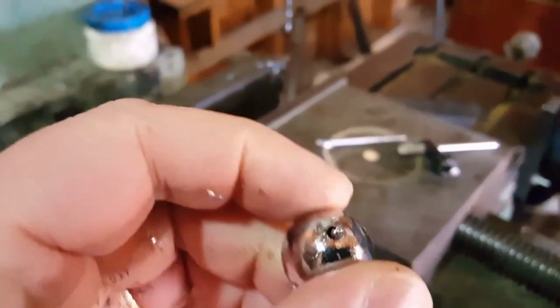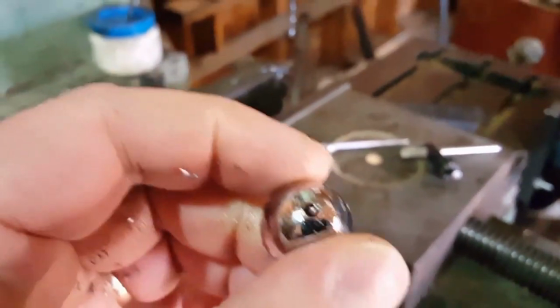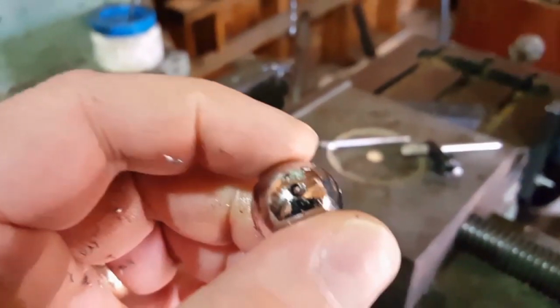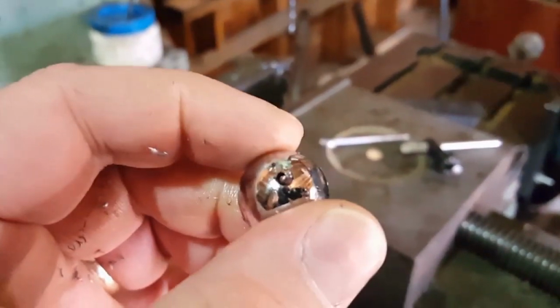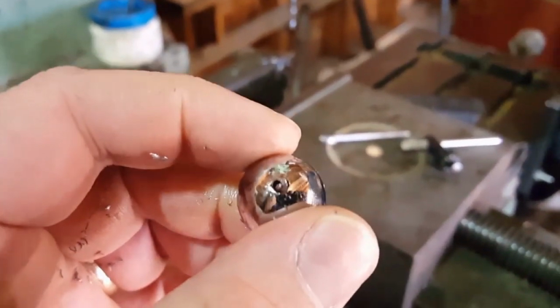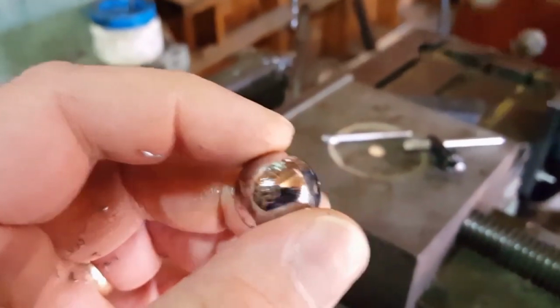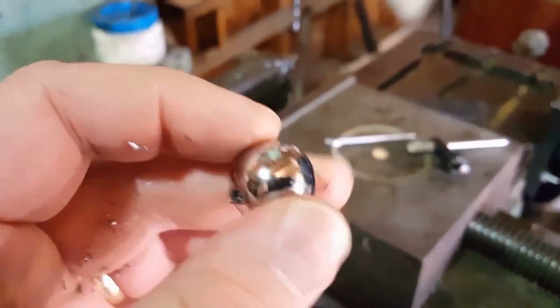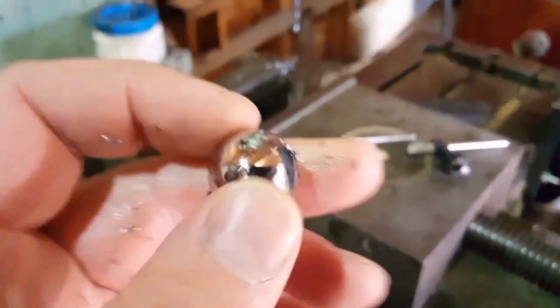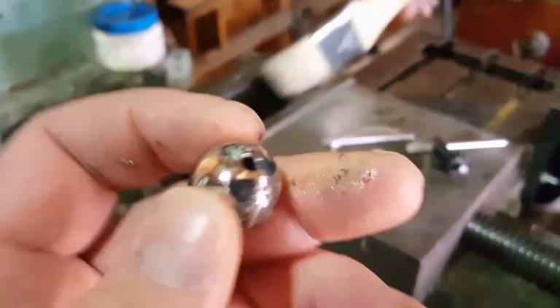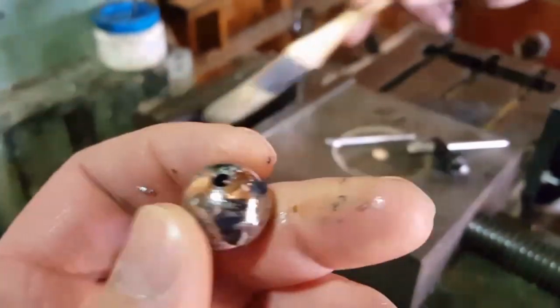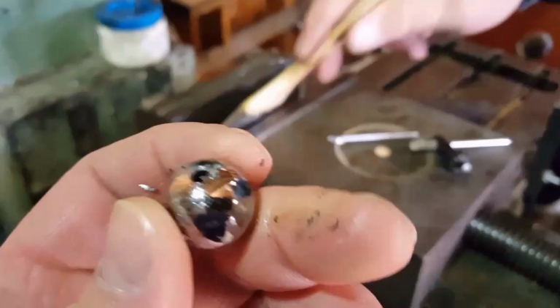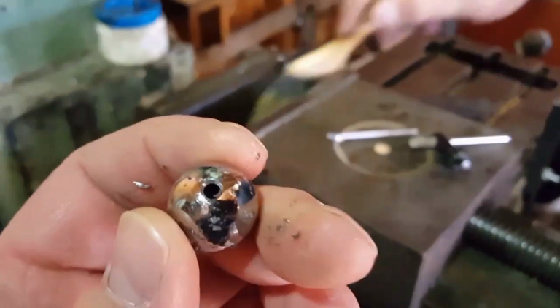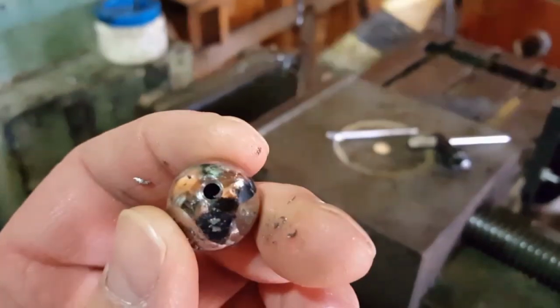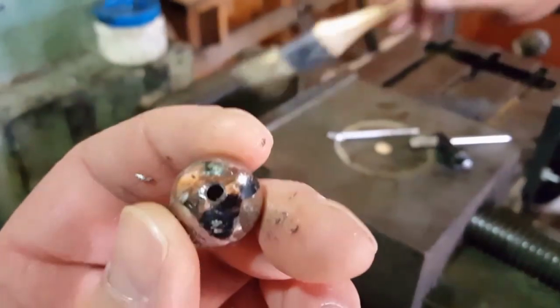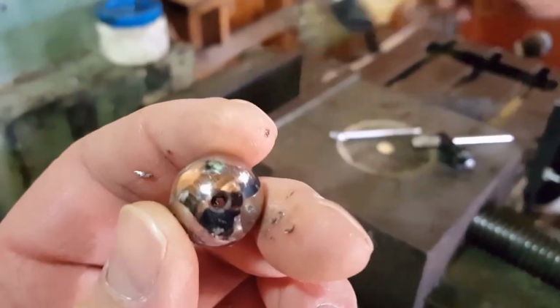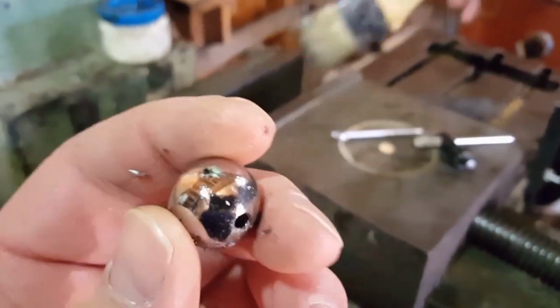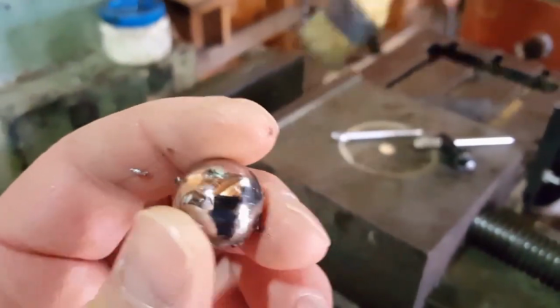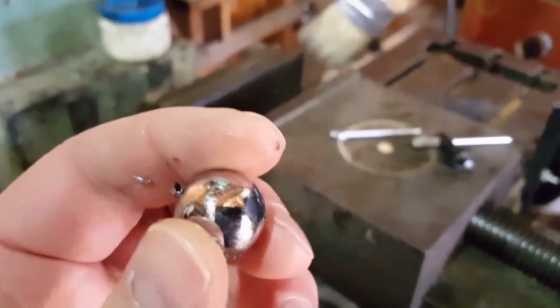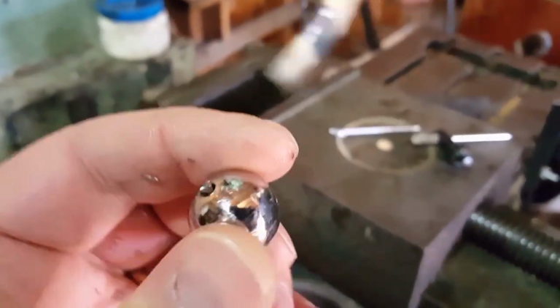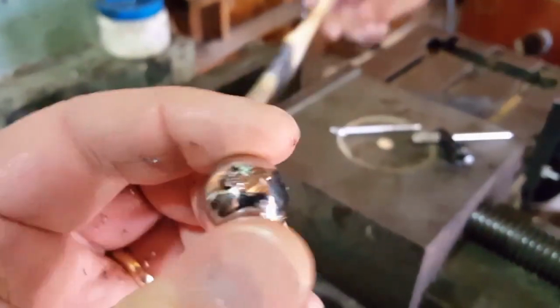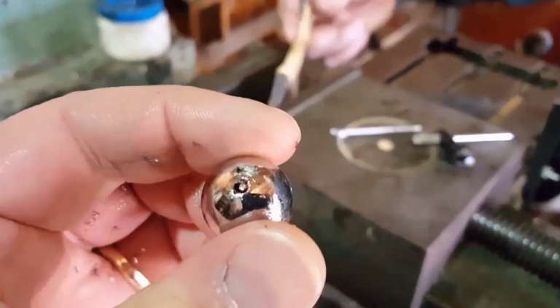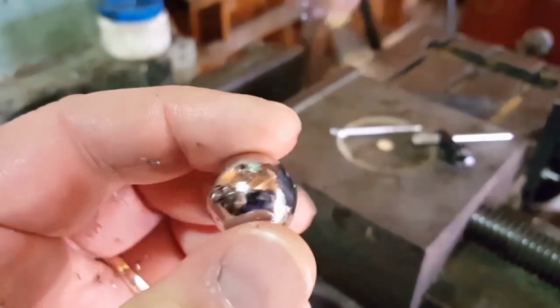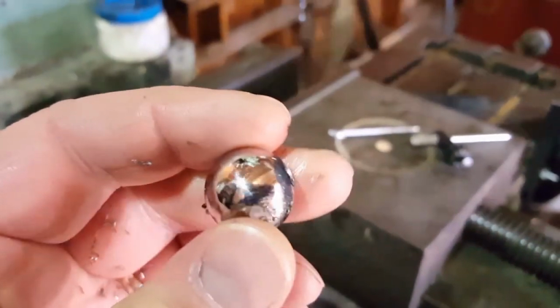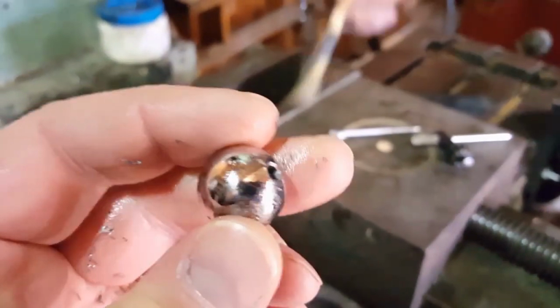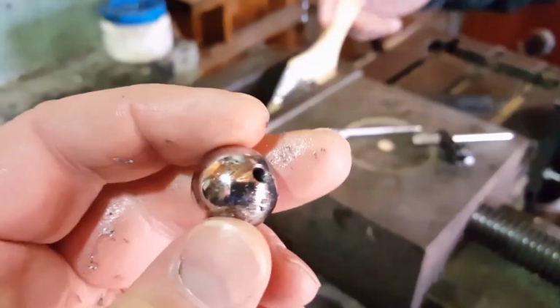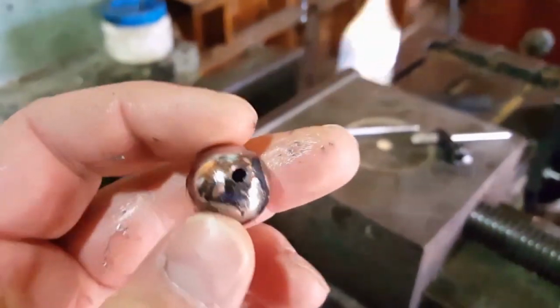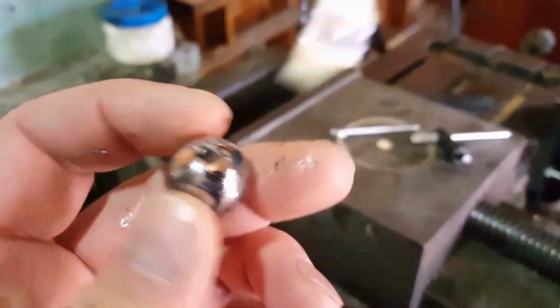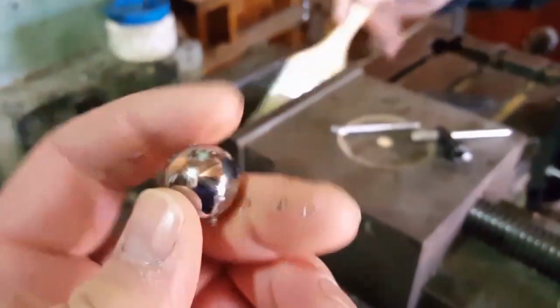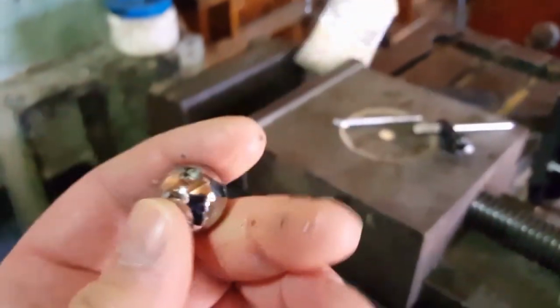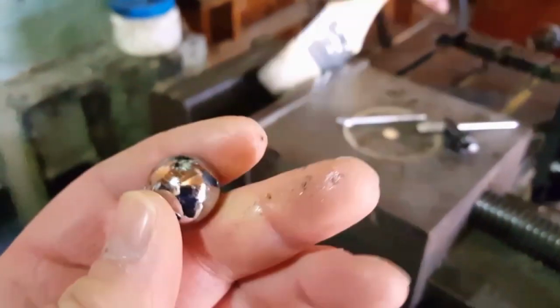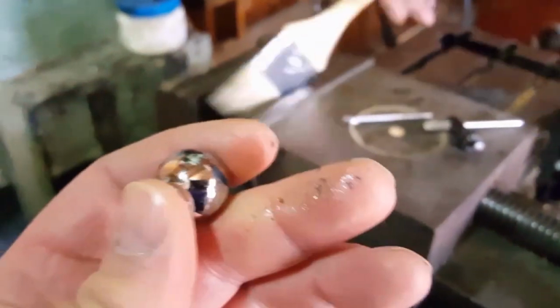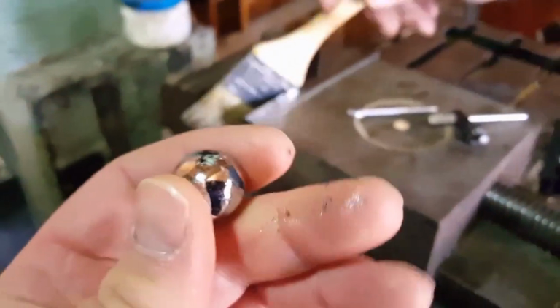I still have to clean that burr off, but that's nothing. I got myself some real nice sinkers.